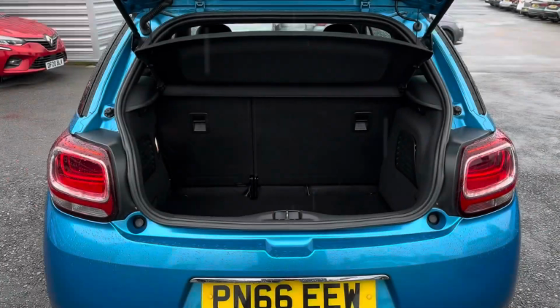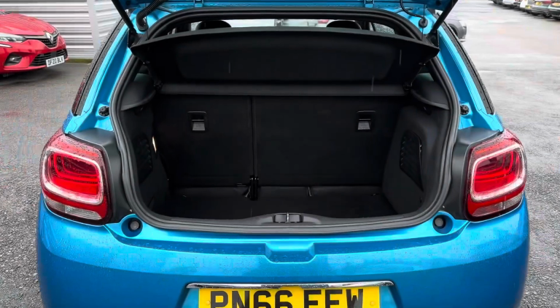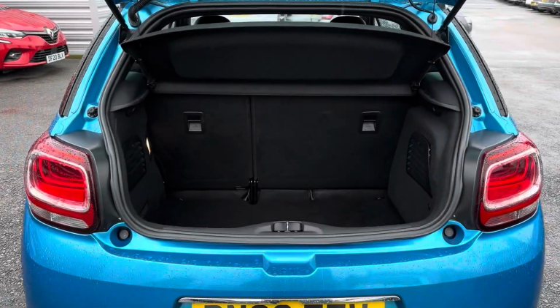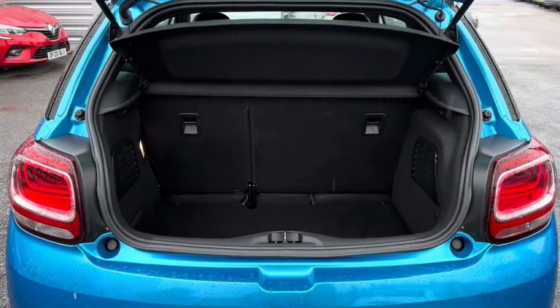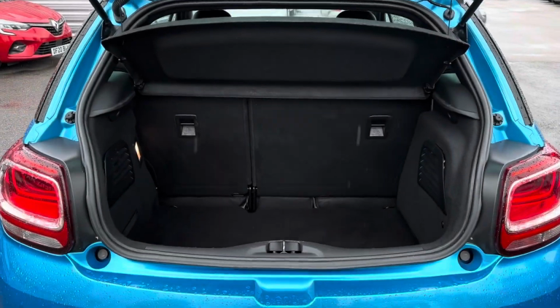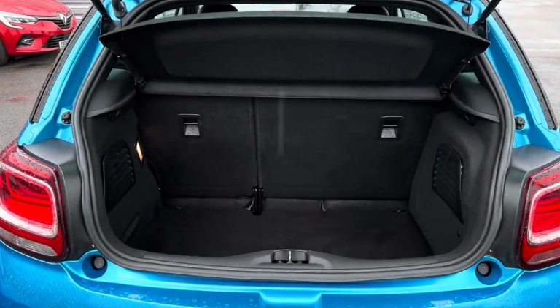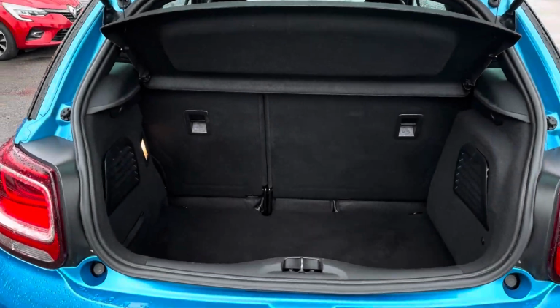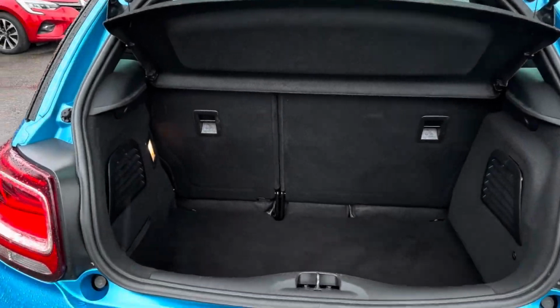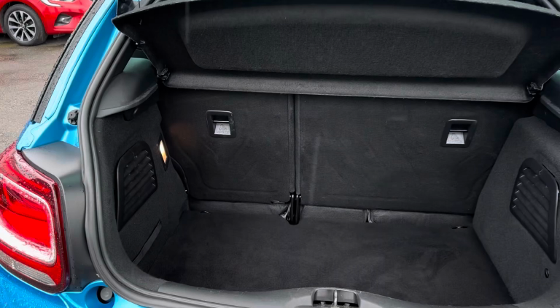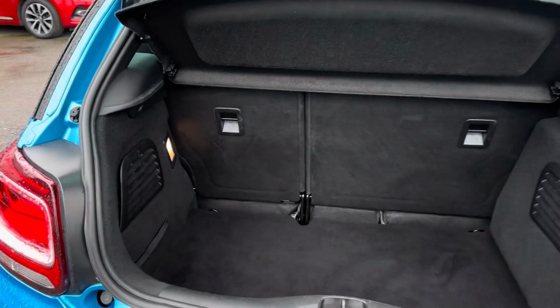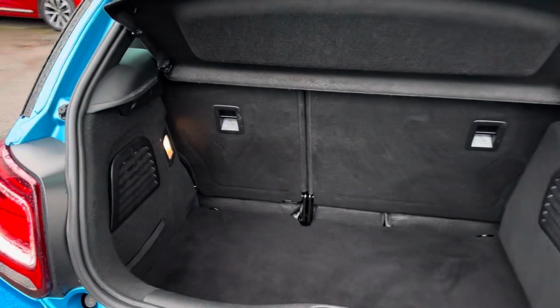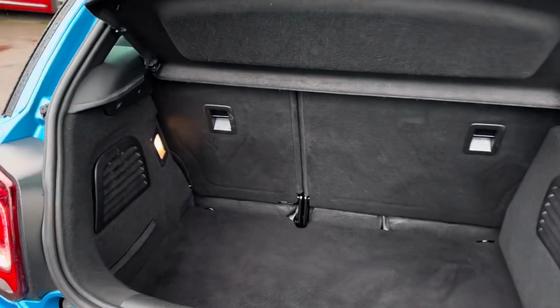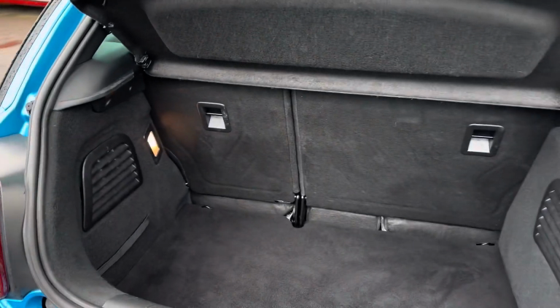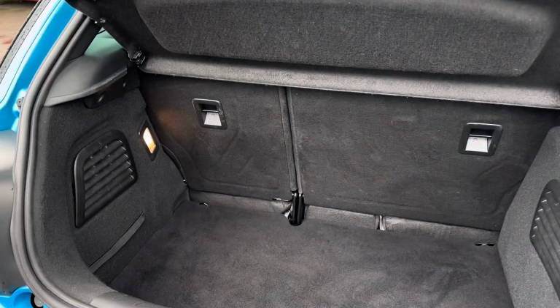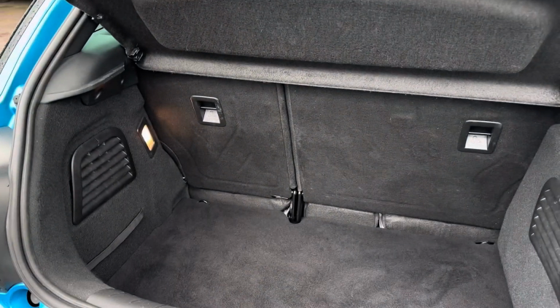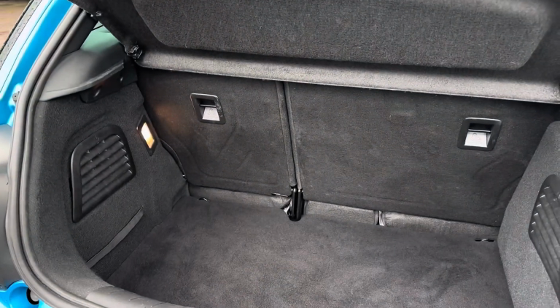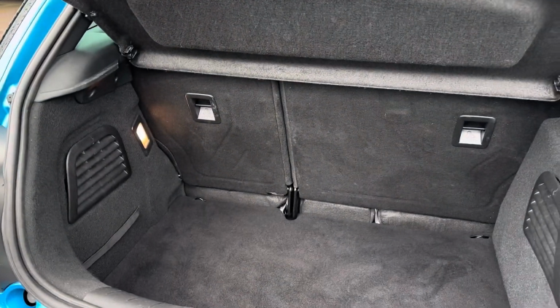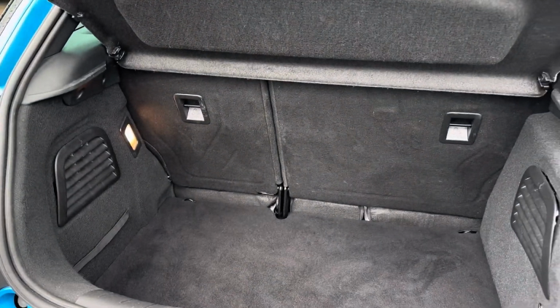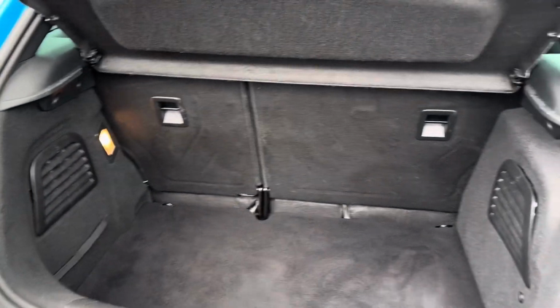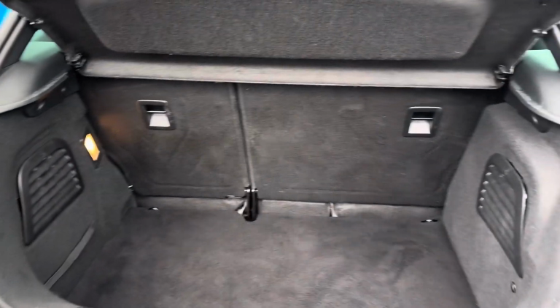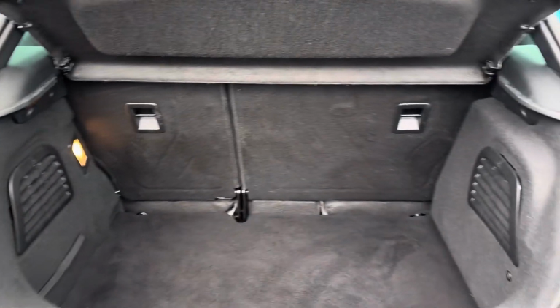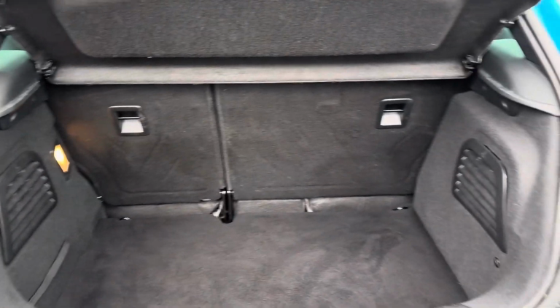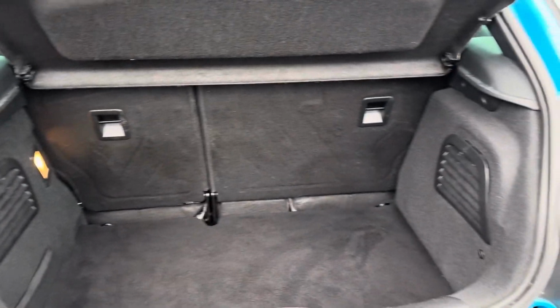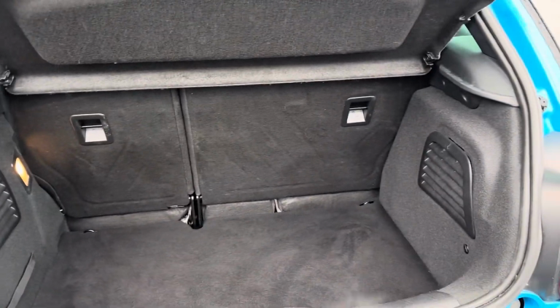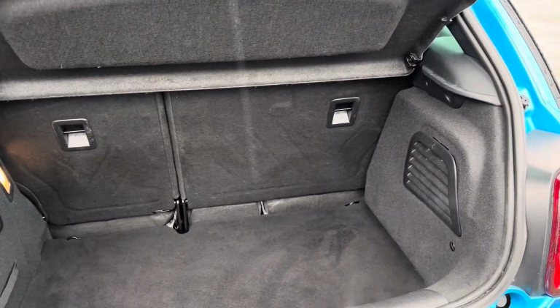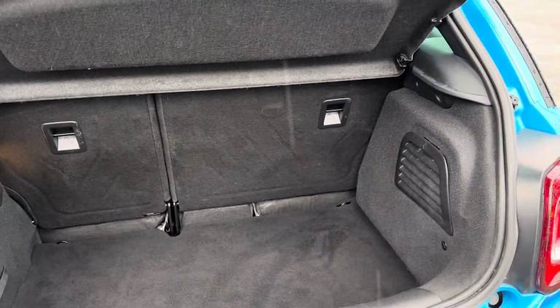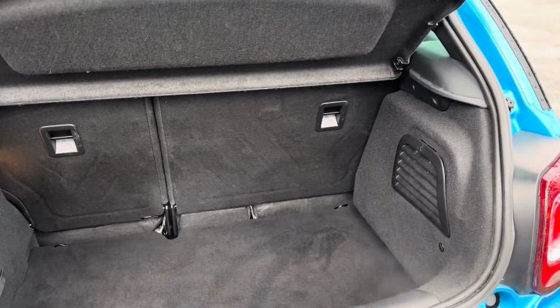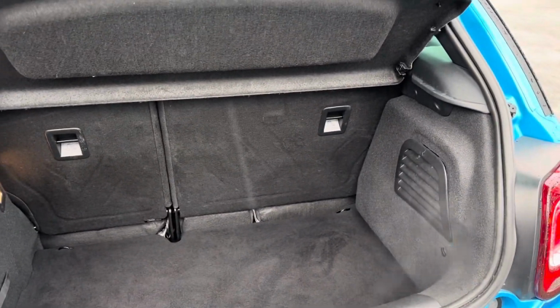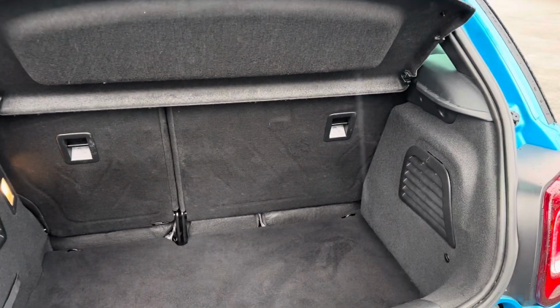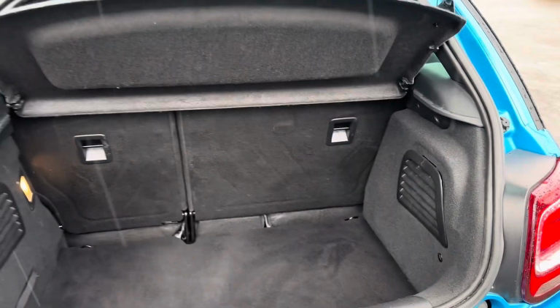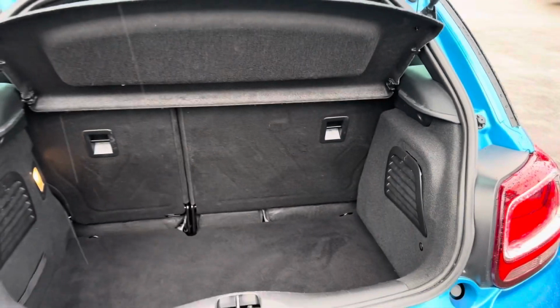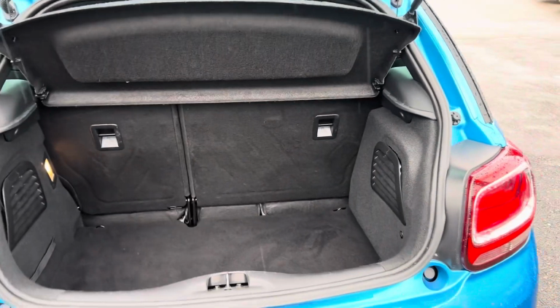In the boot you will find 285 litres of space. You can fit a weekly shop in here very nicely.